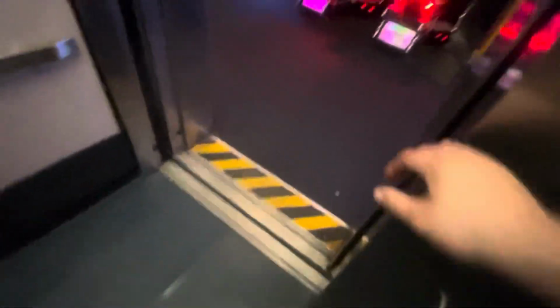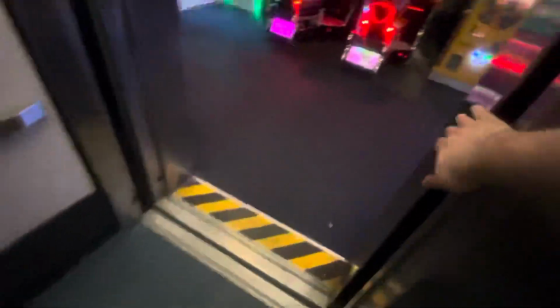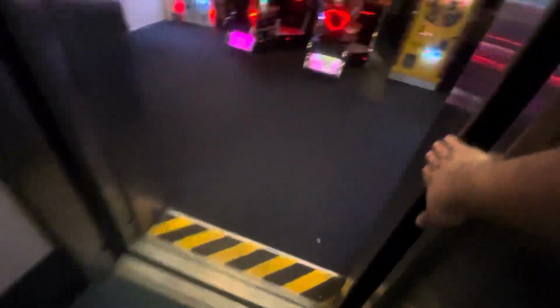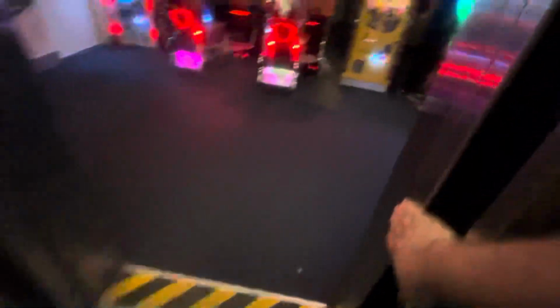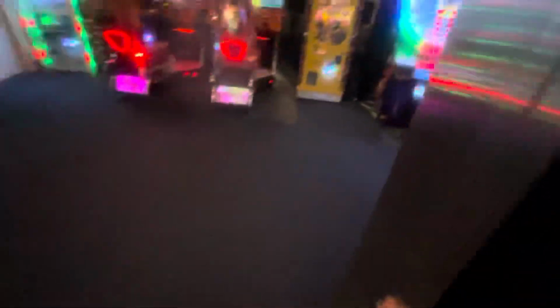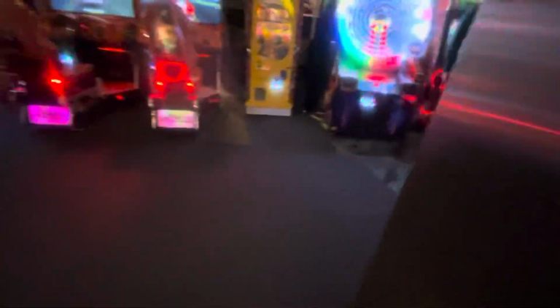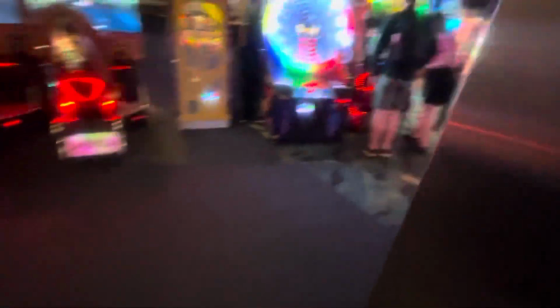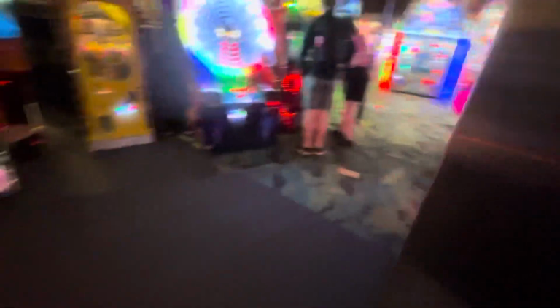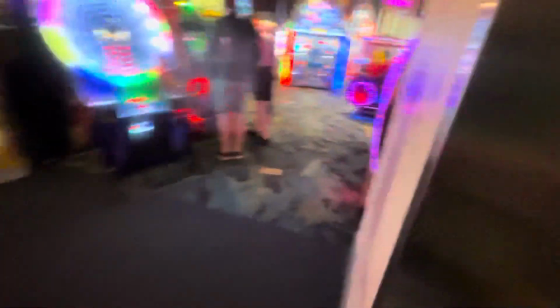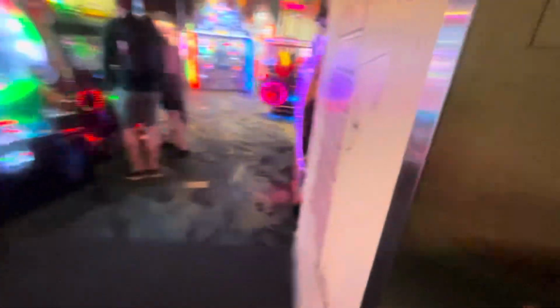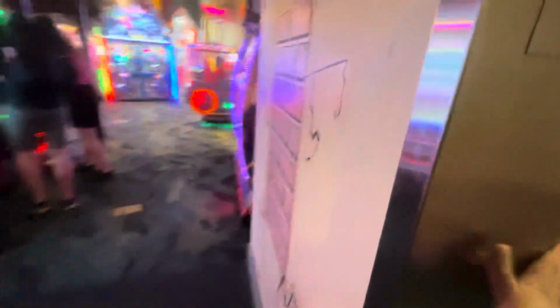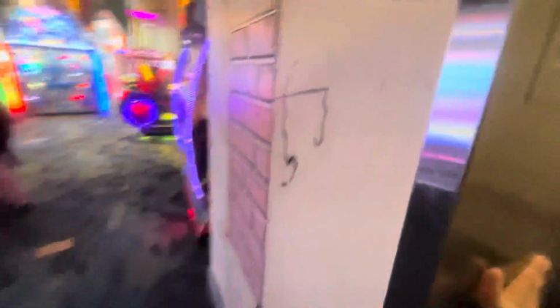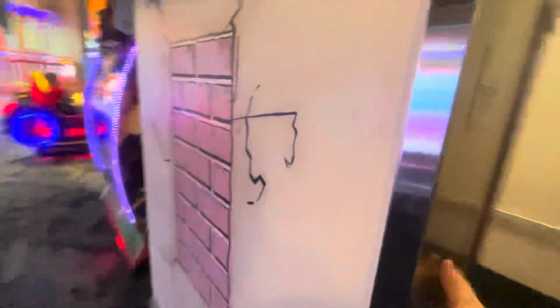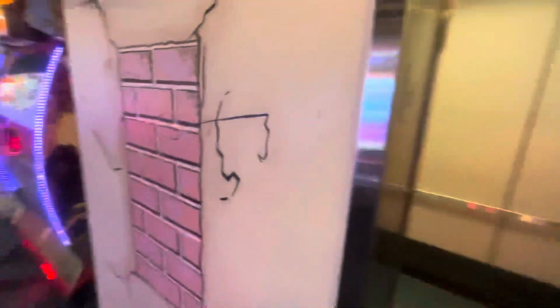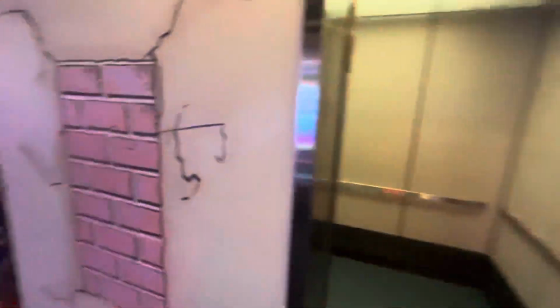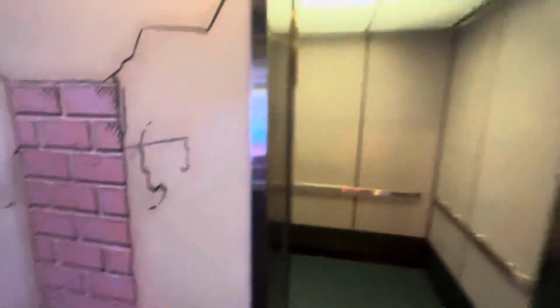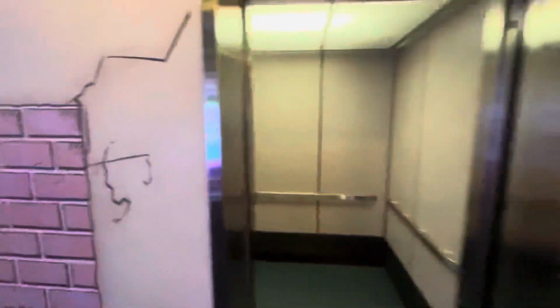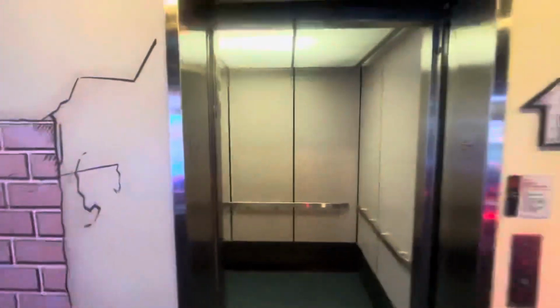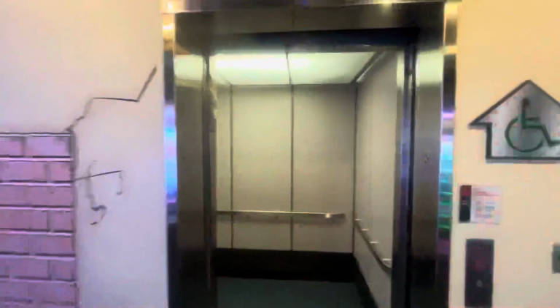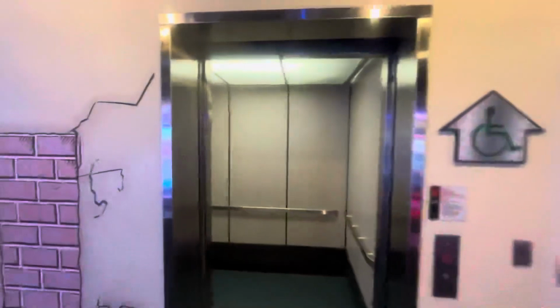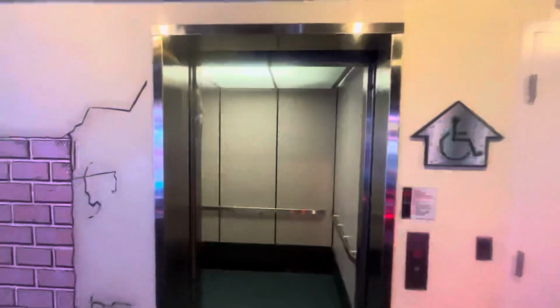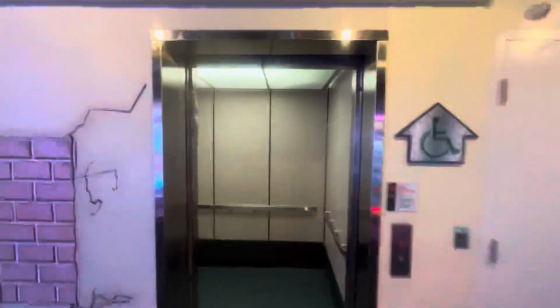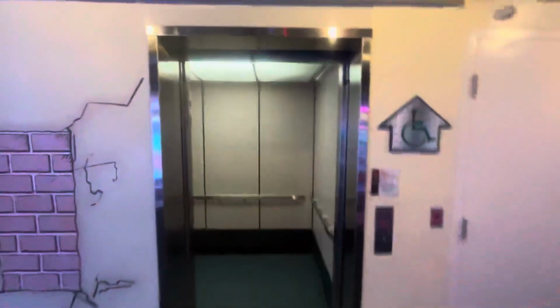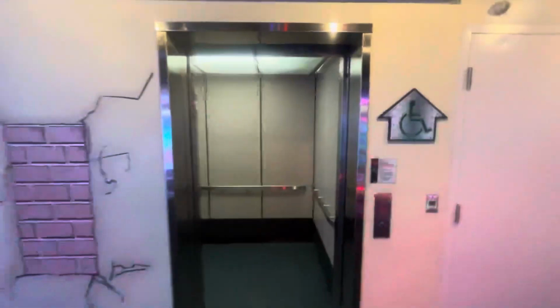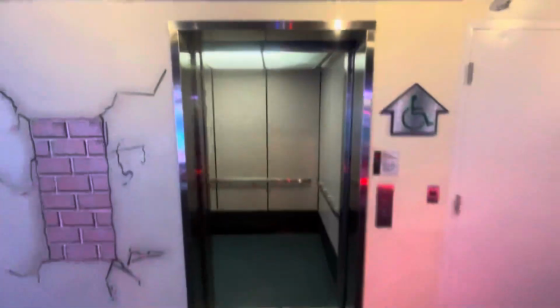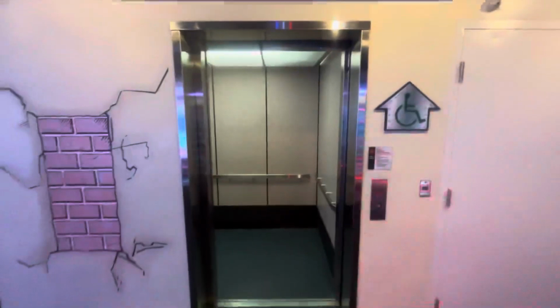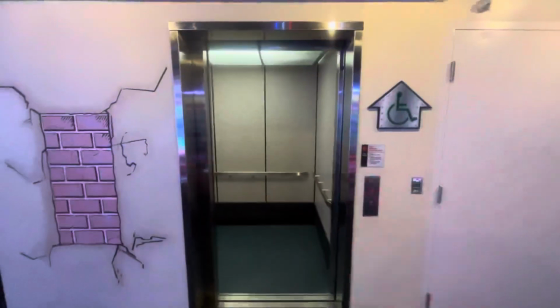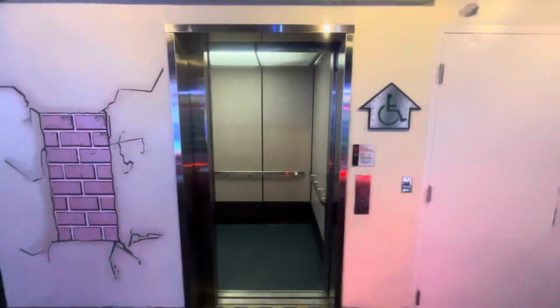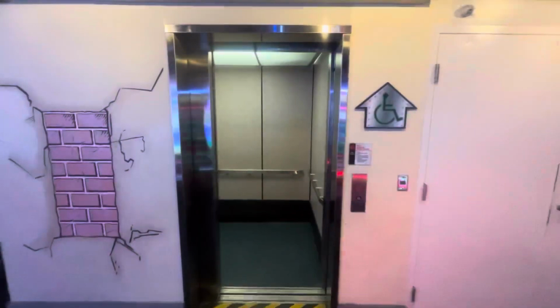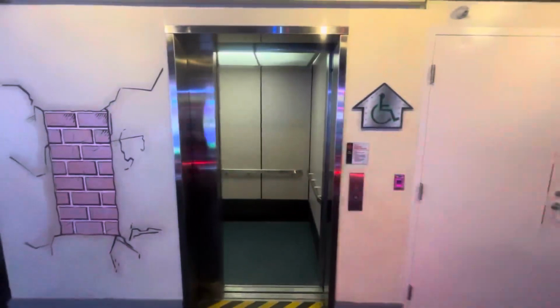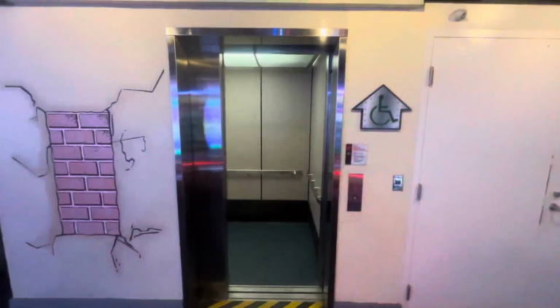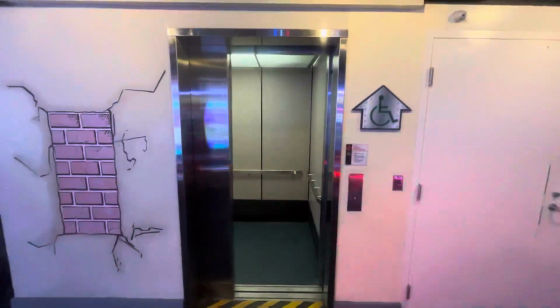It has a 2,500-pound capacity and an ADA-compliant phone. And this one closes up pretty quickly, and there it goes.